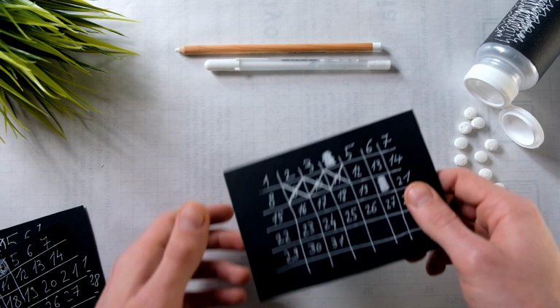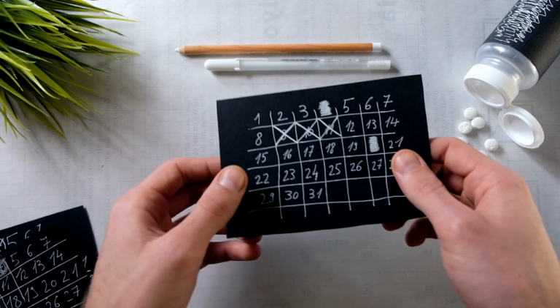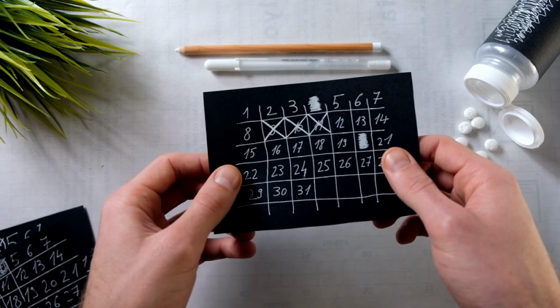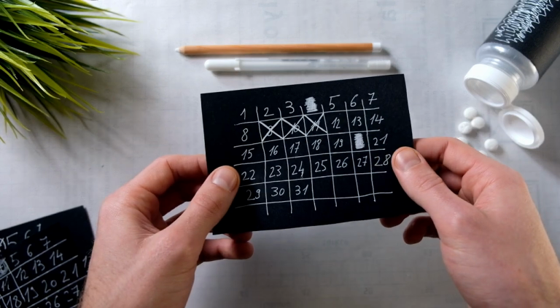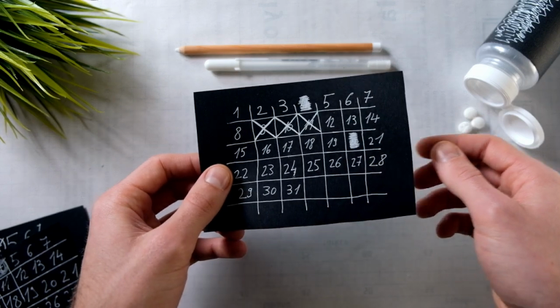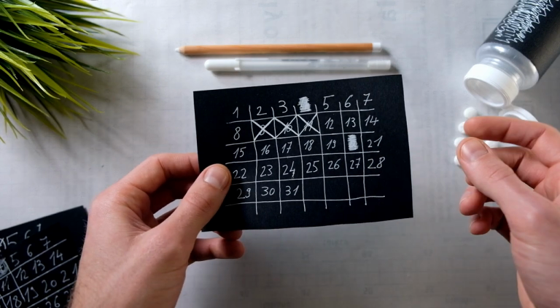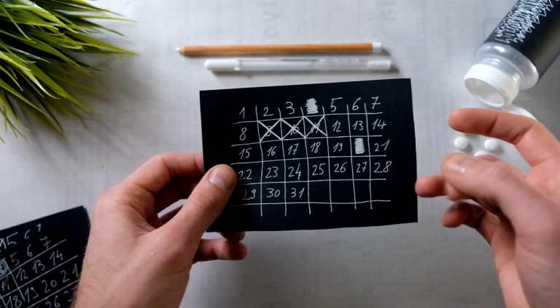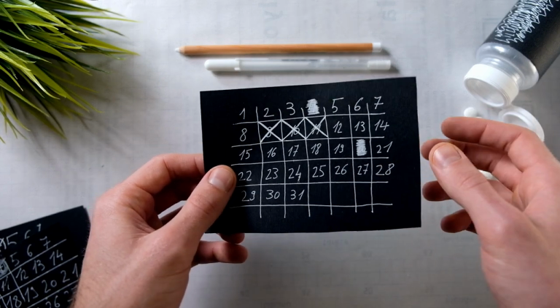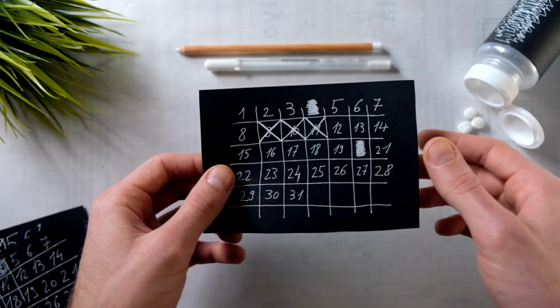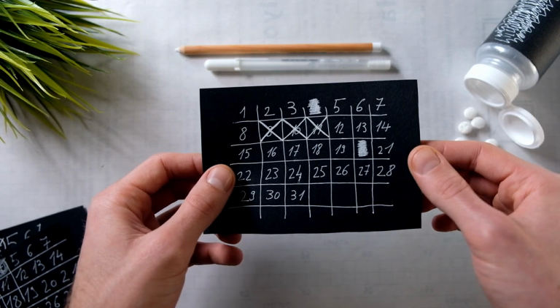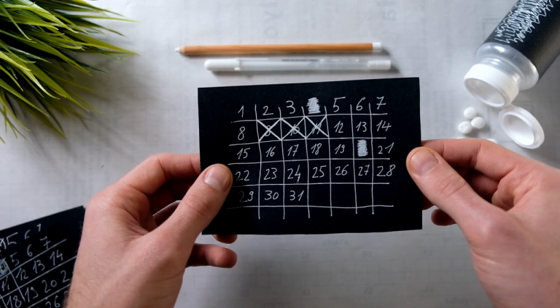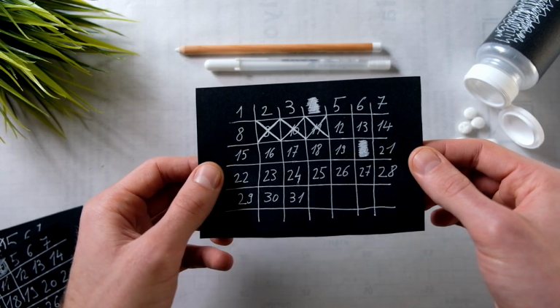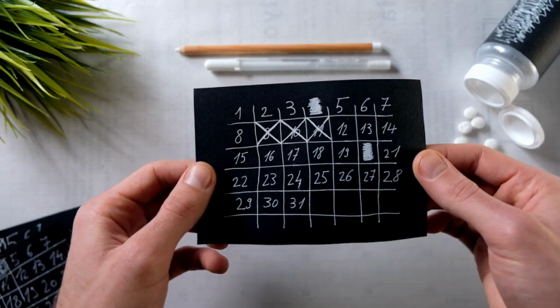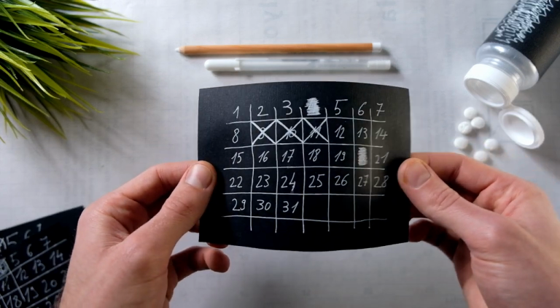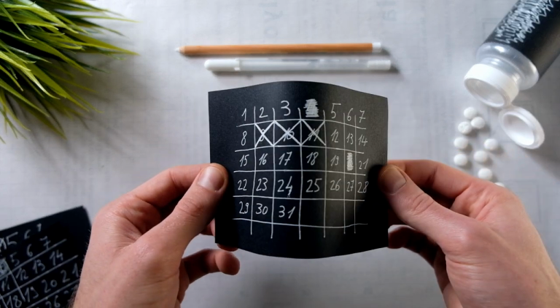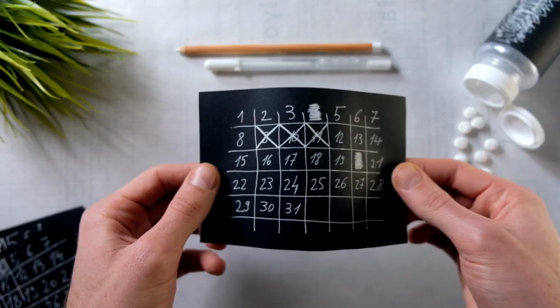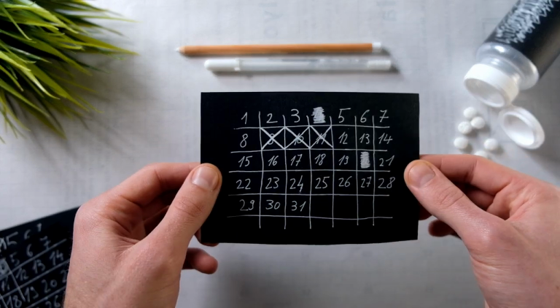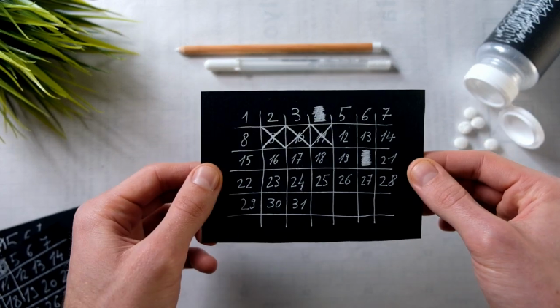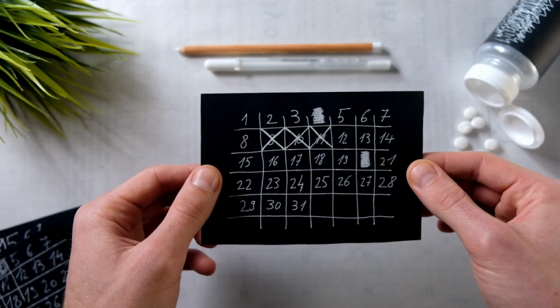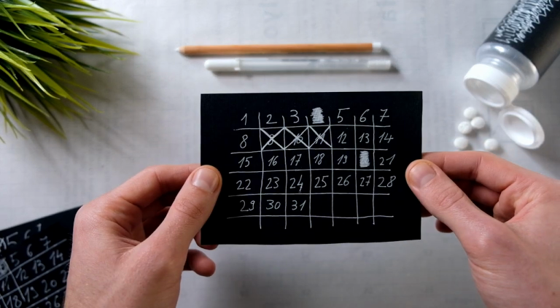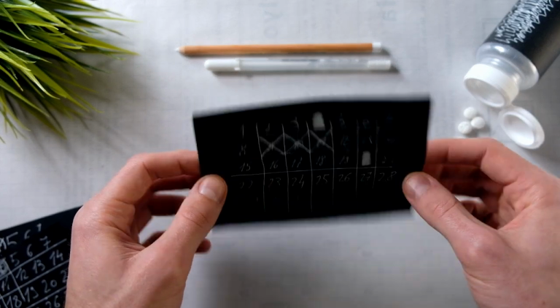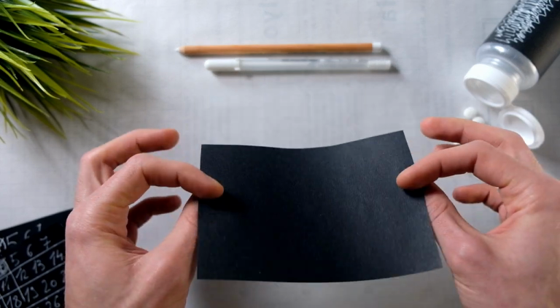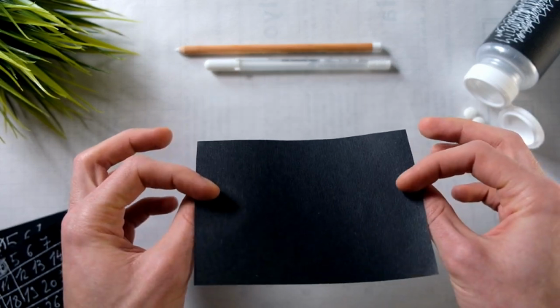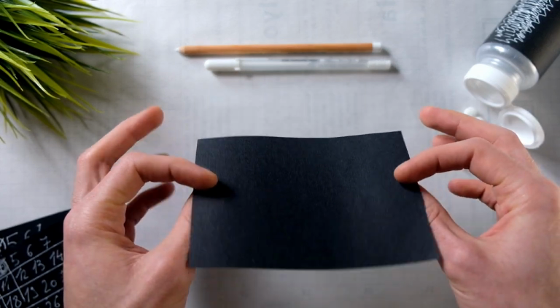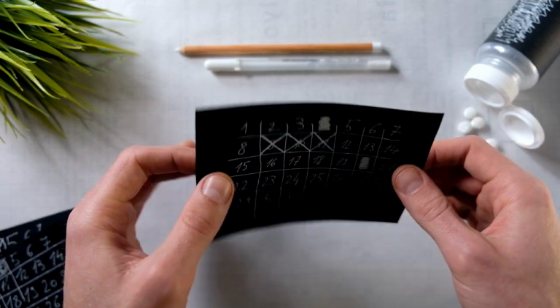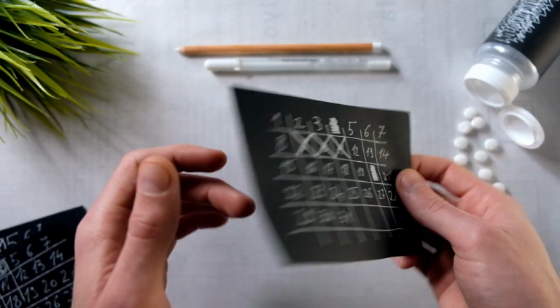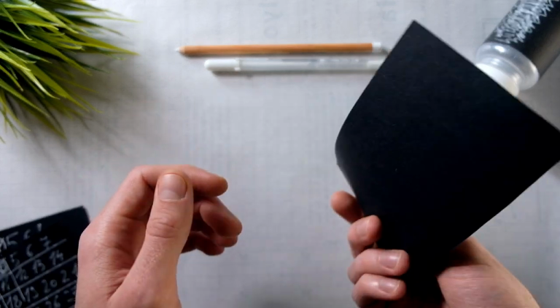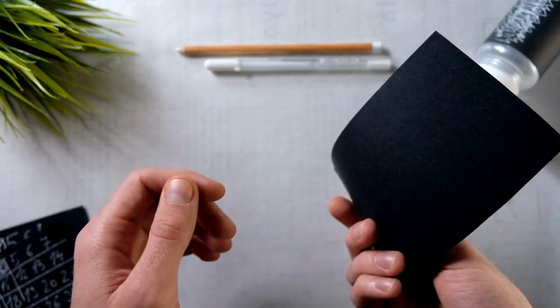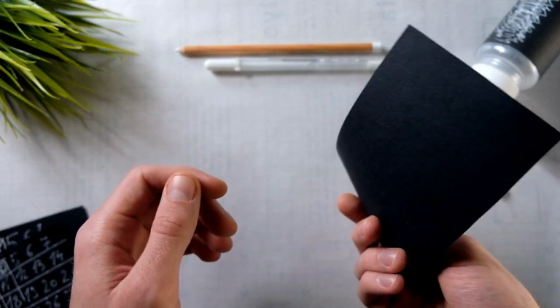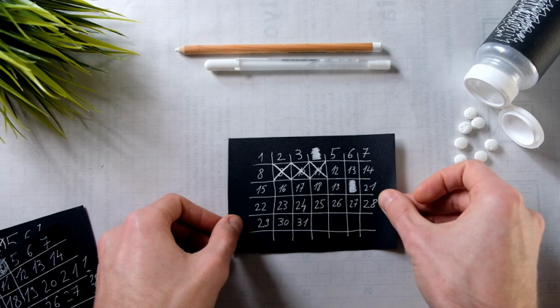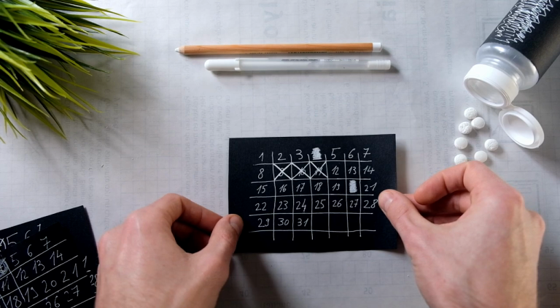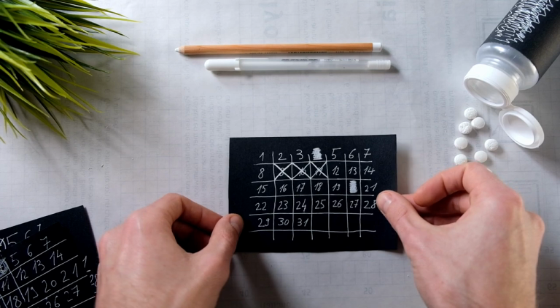This is my habit tracking piece of paper. Raw, black, concise, organic.